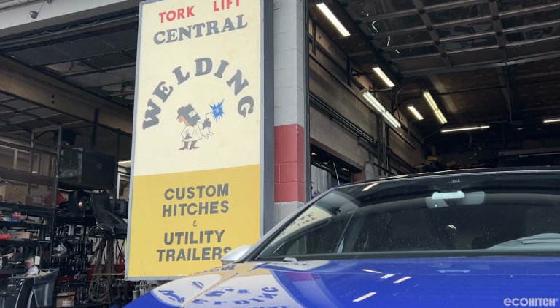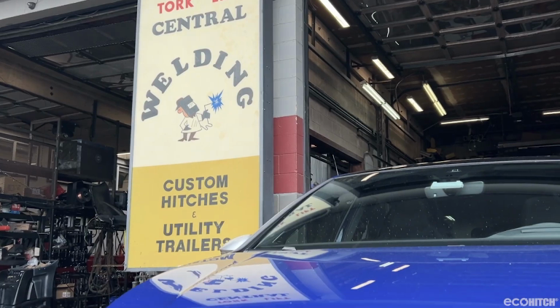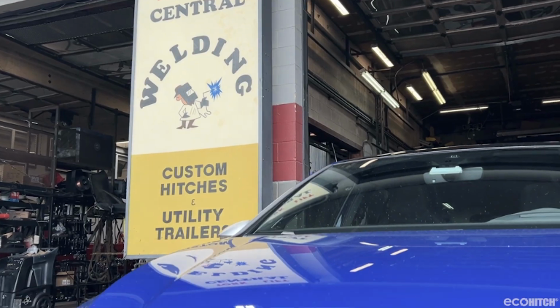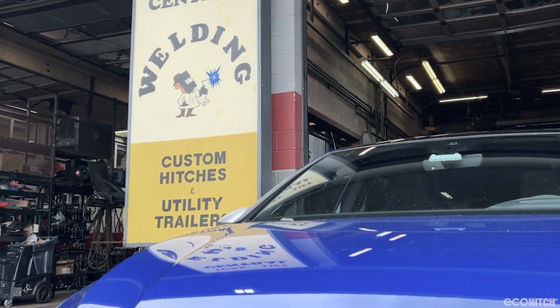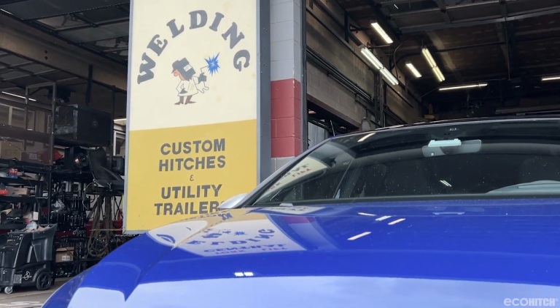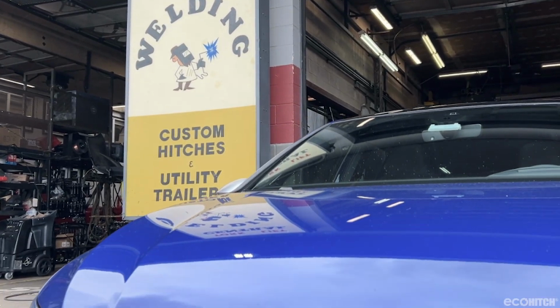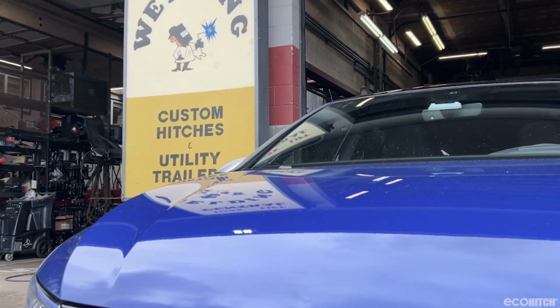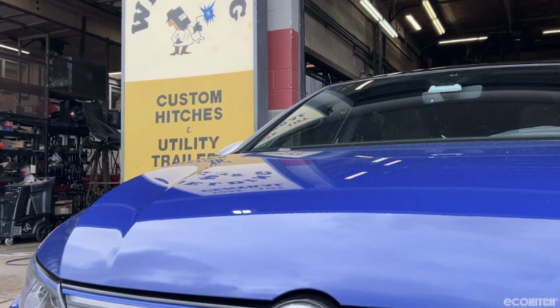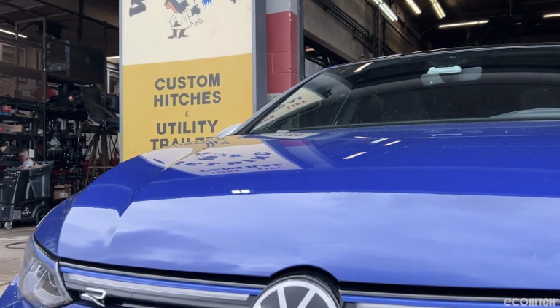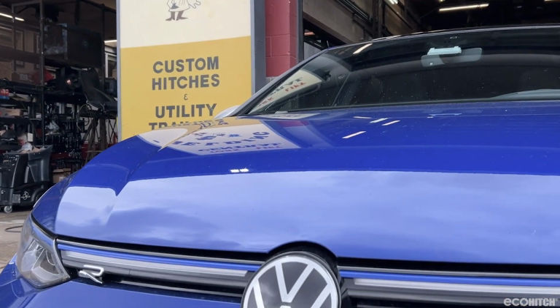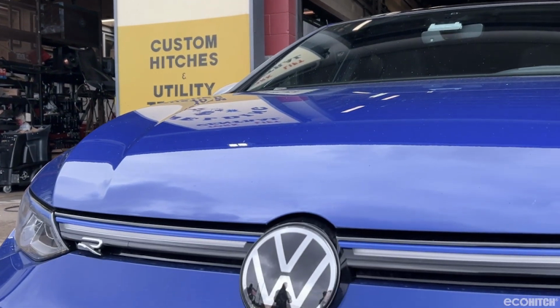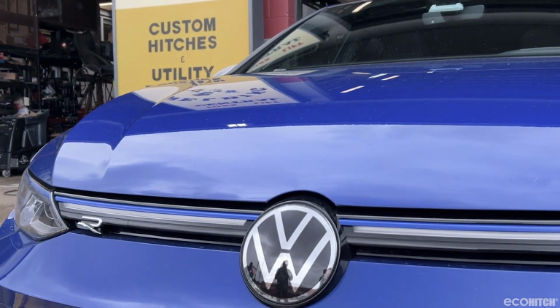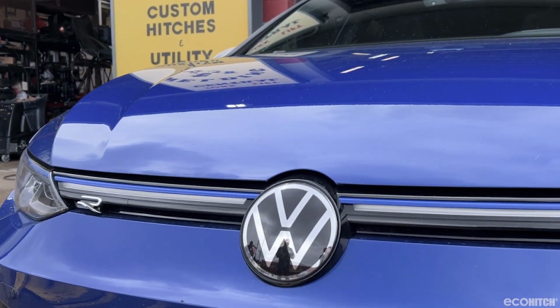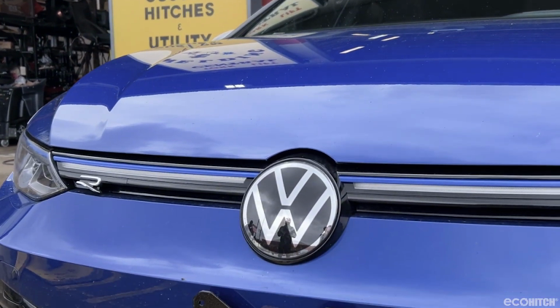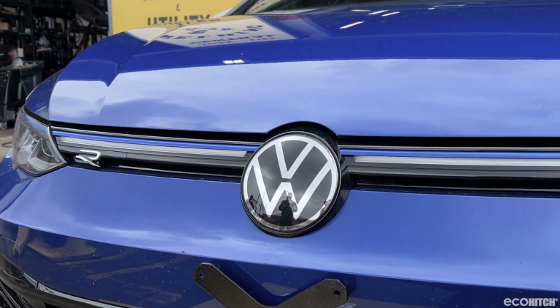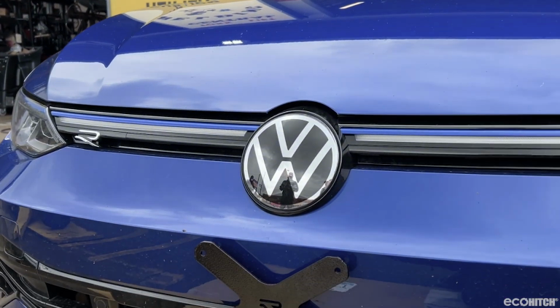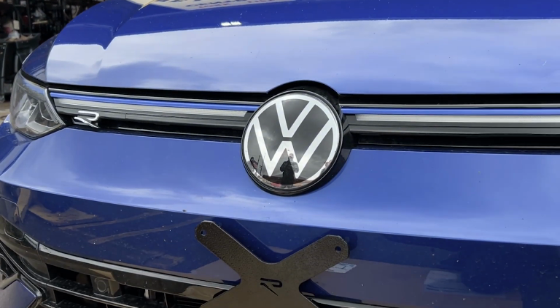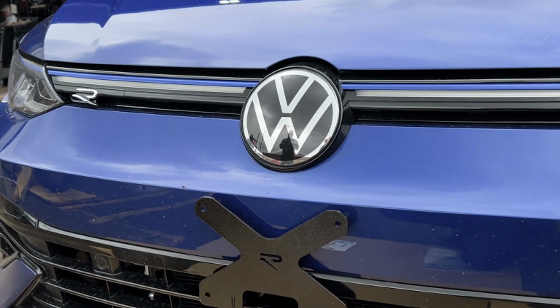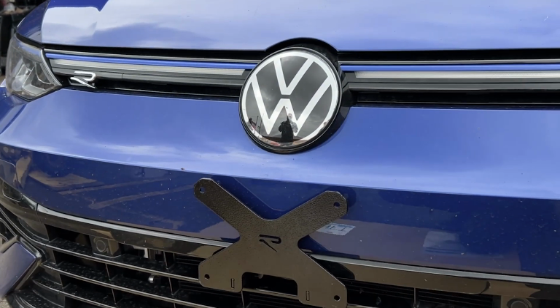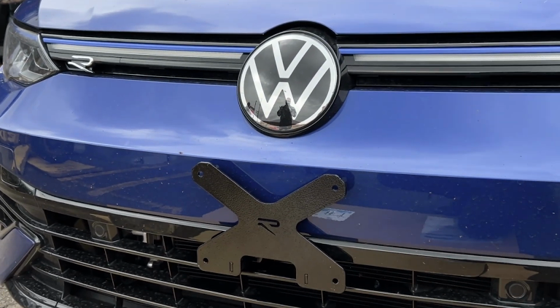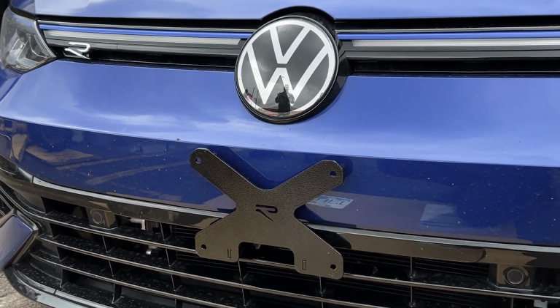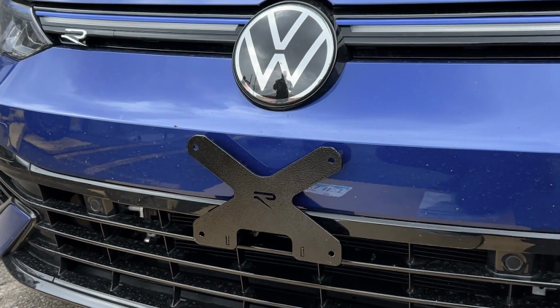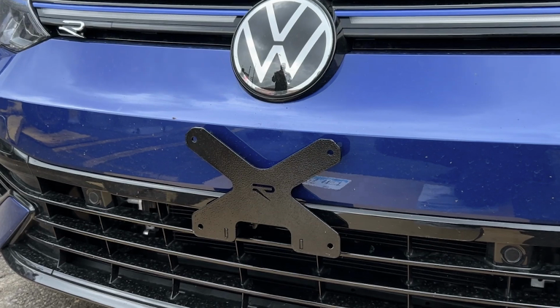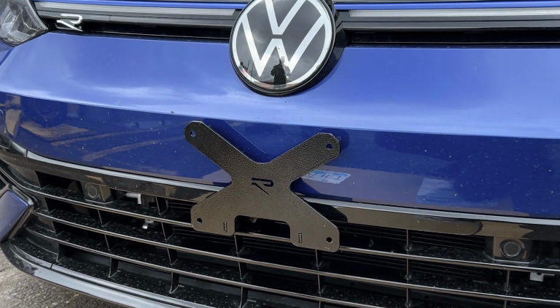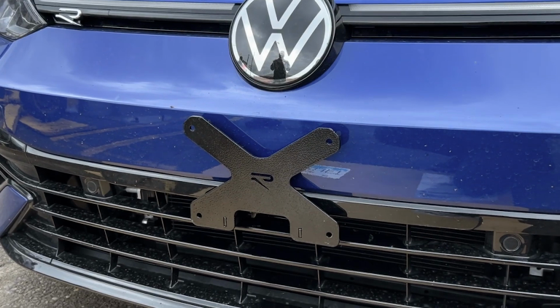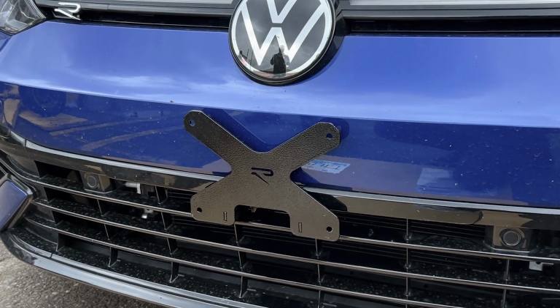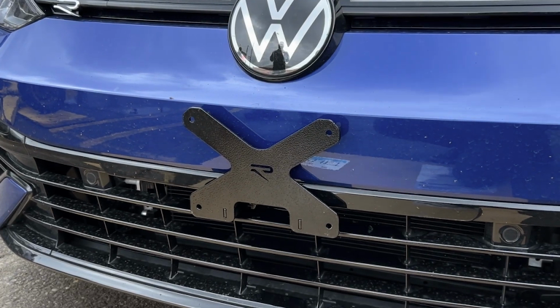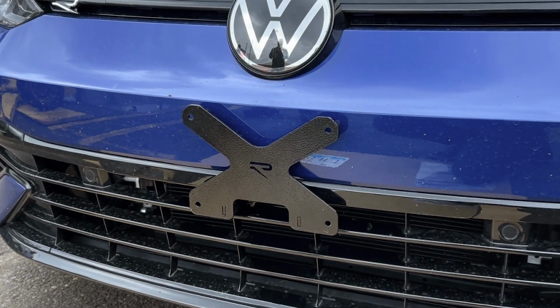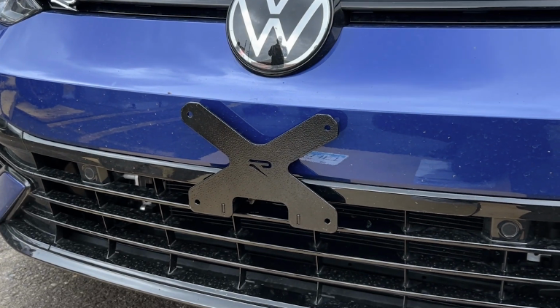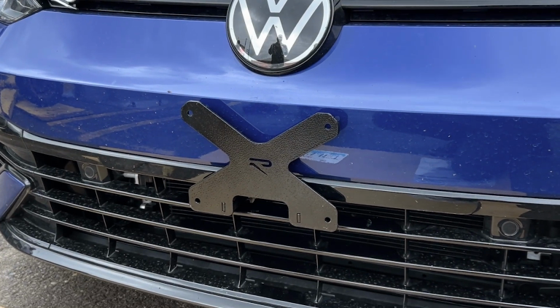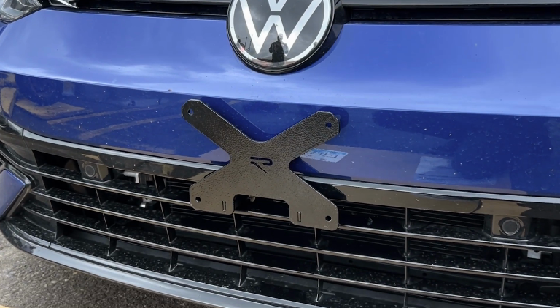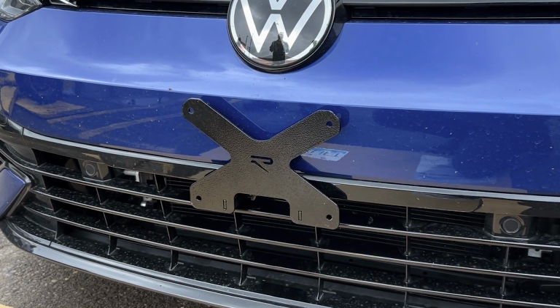If you have any questions on the Golf R law, give us a call at 800-246-8132.